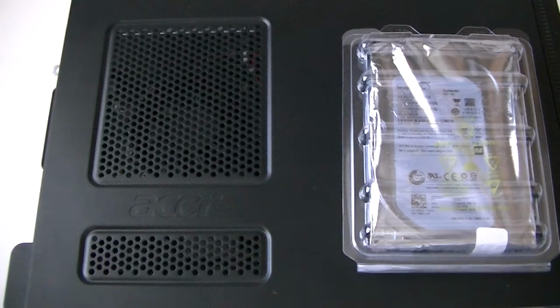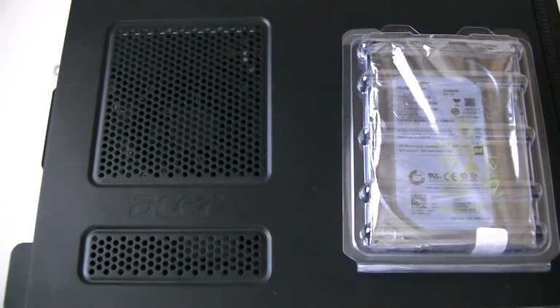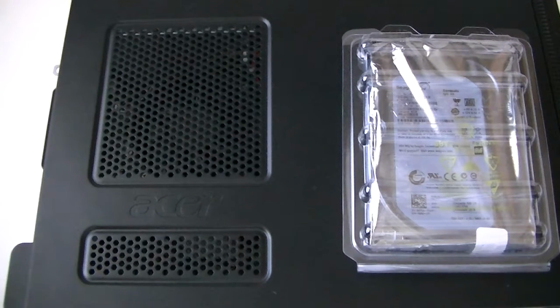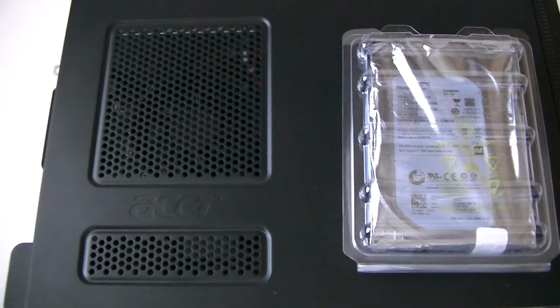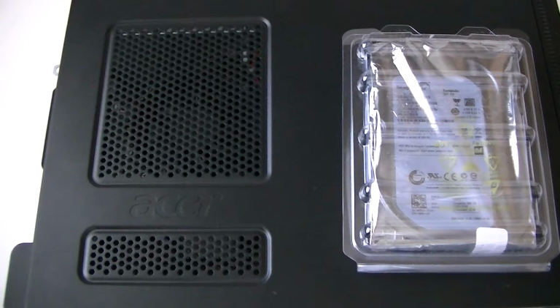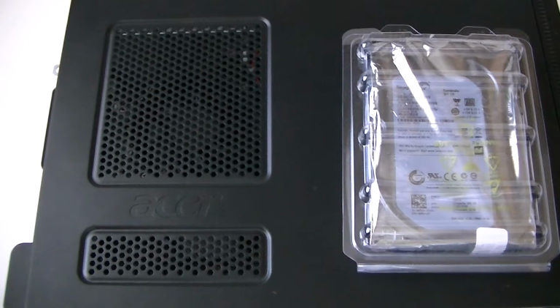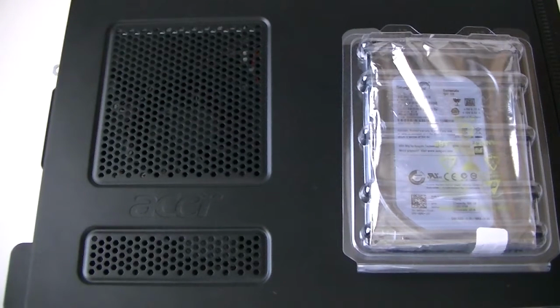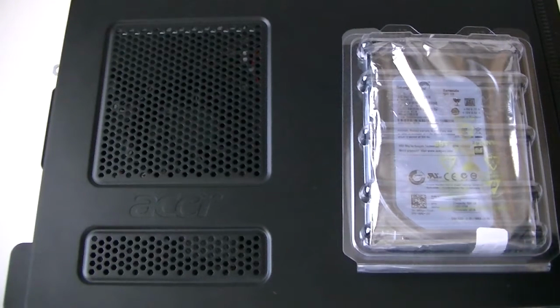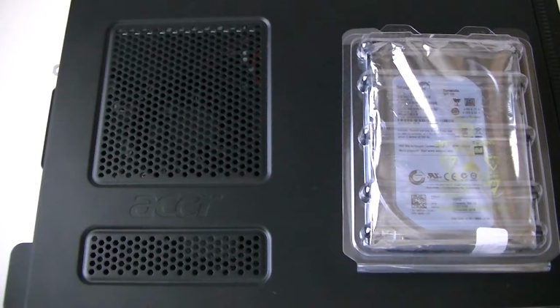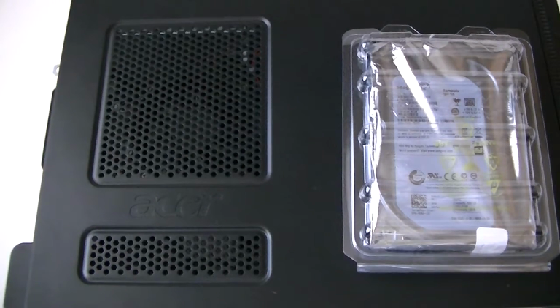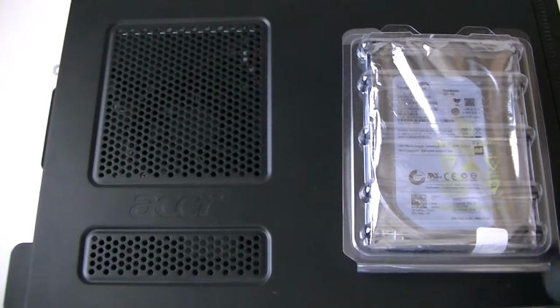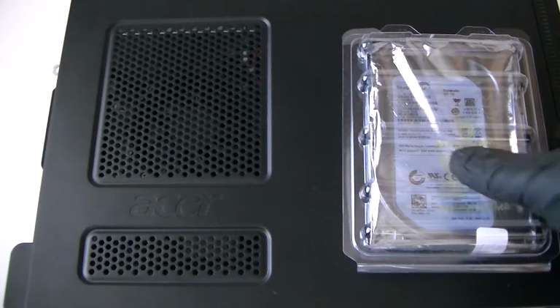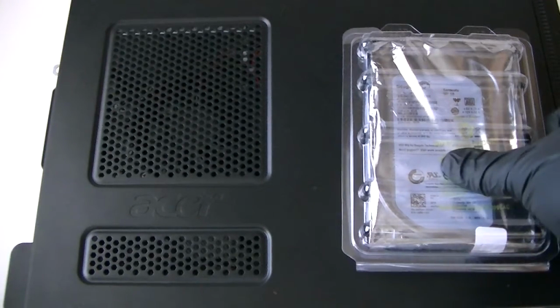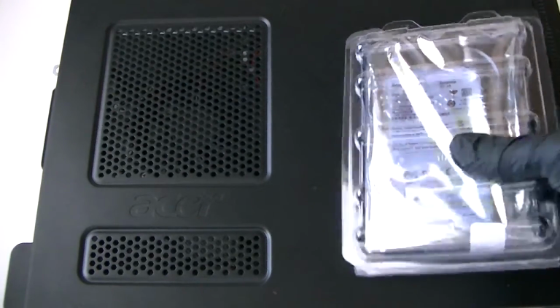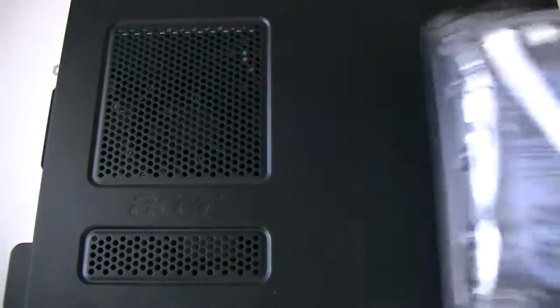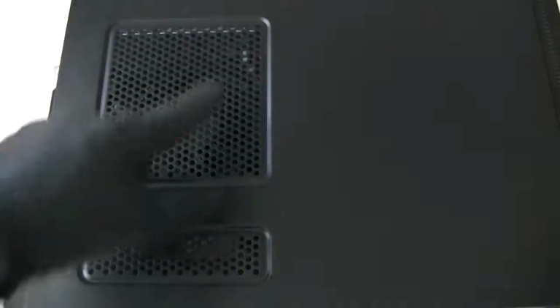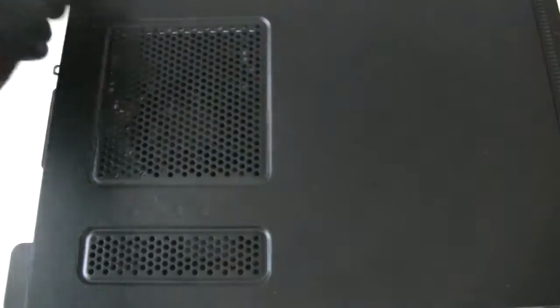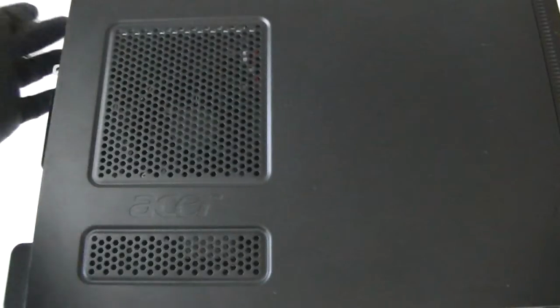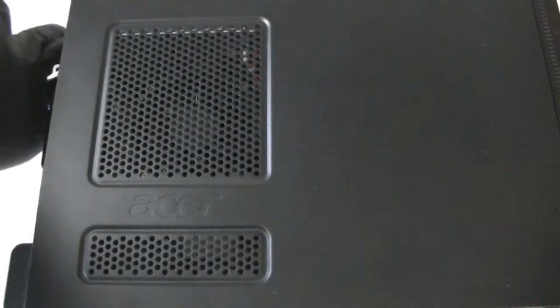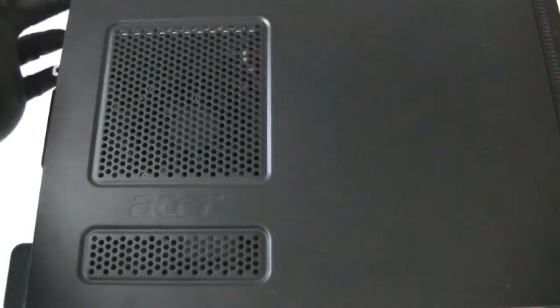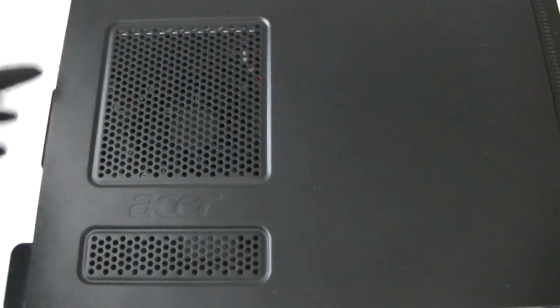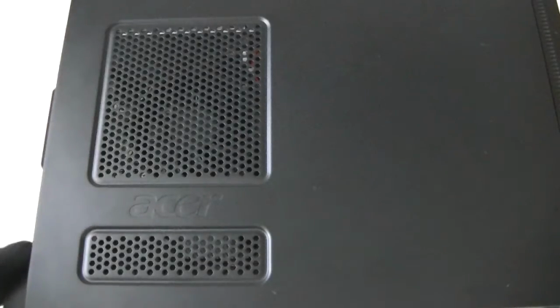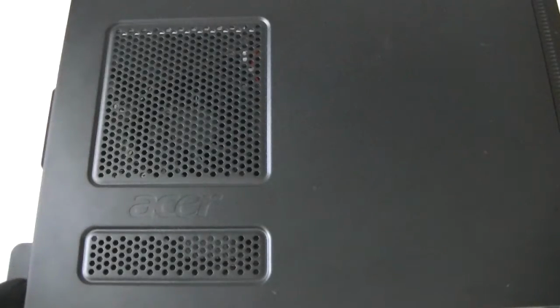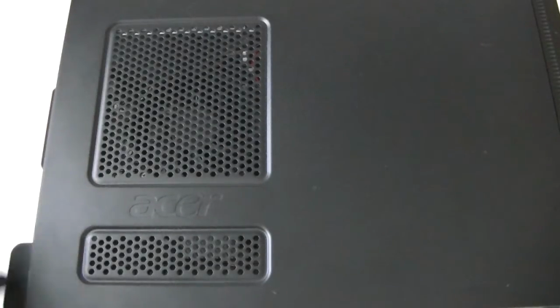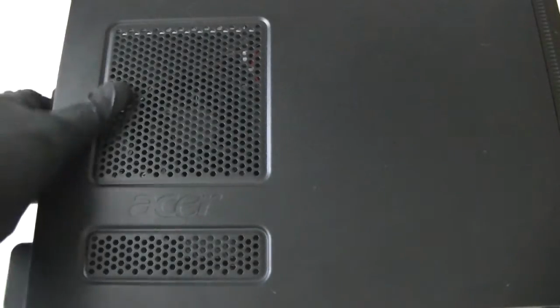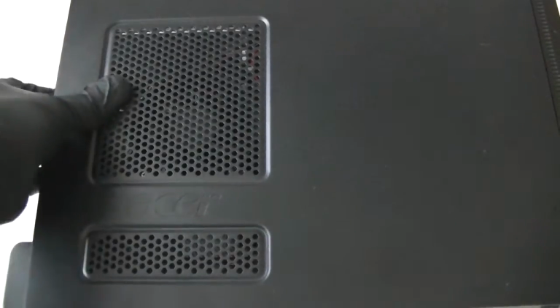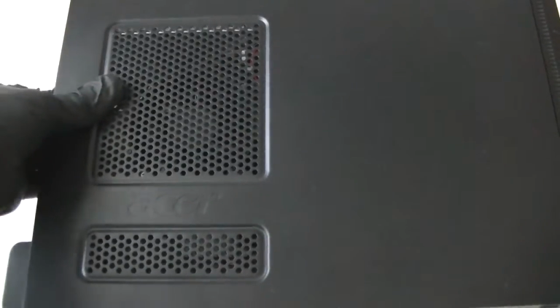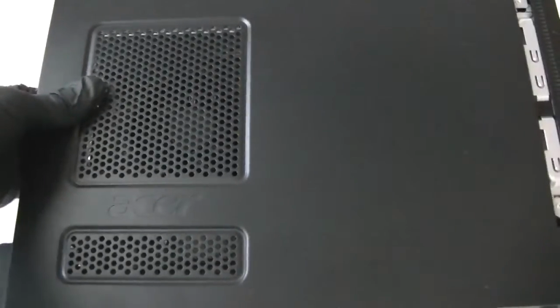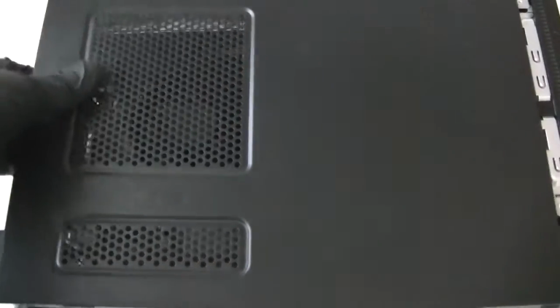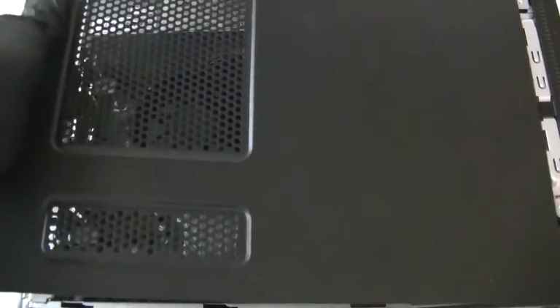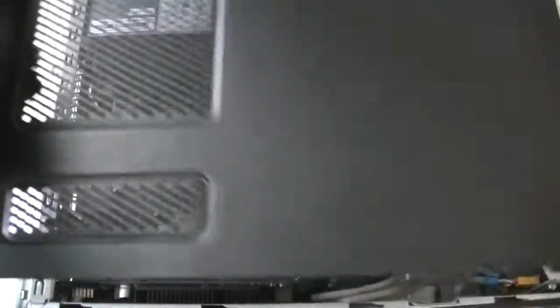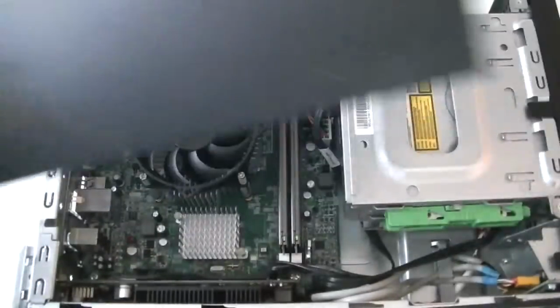How to upgrade and change the hard drive in it. First you're going to remove the panel — there are three screws in the back right here. Use a screwdriver and remove the panel.